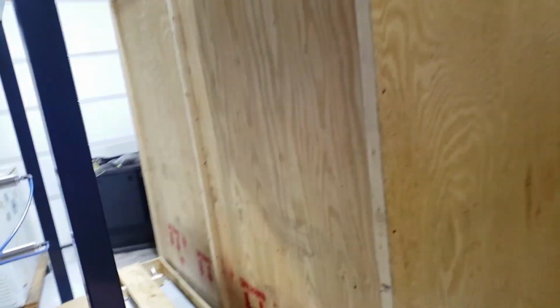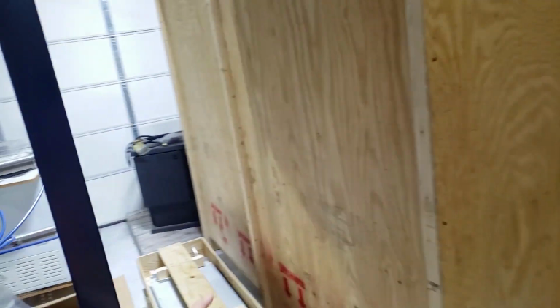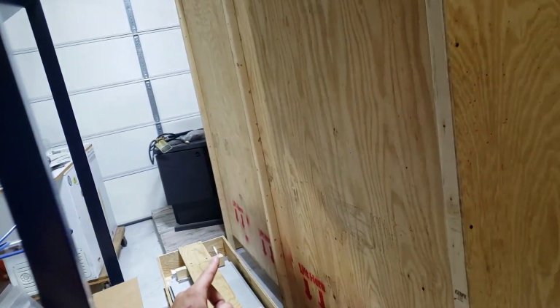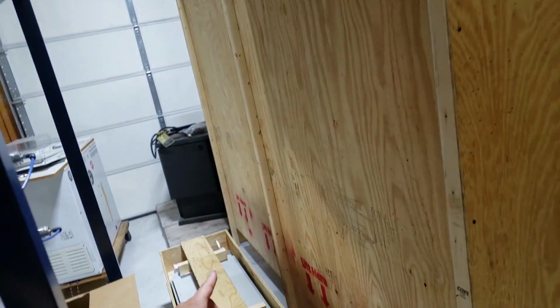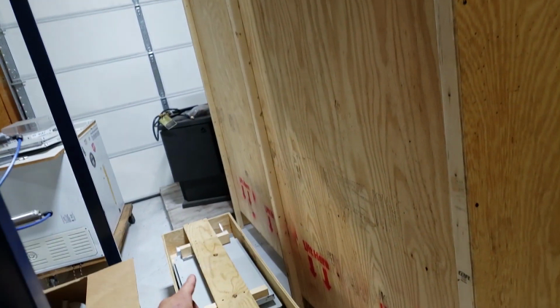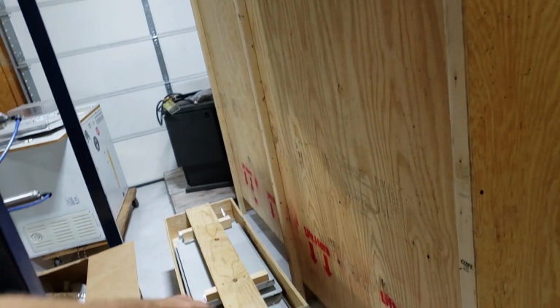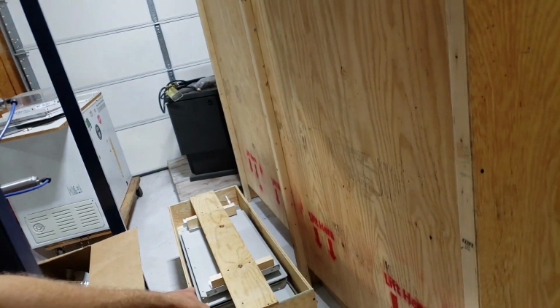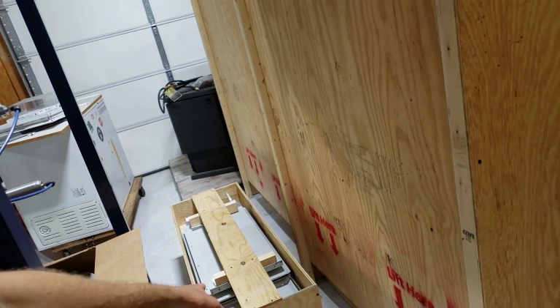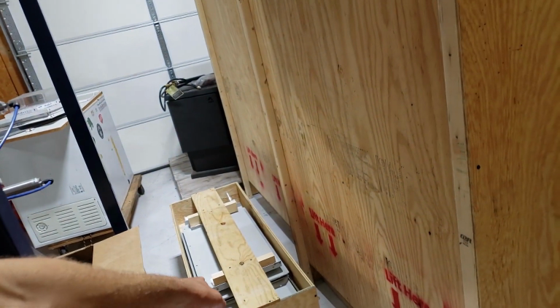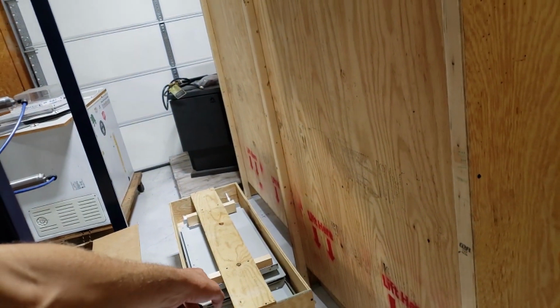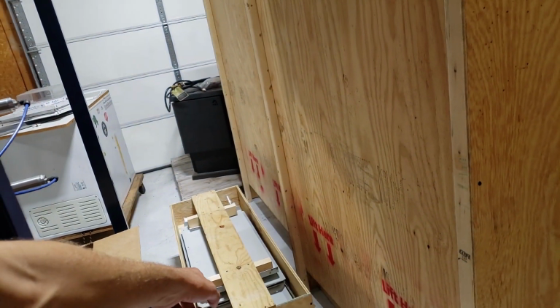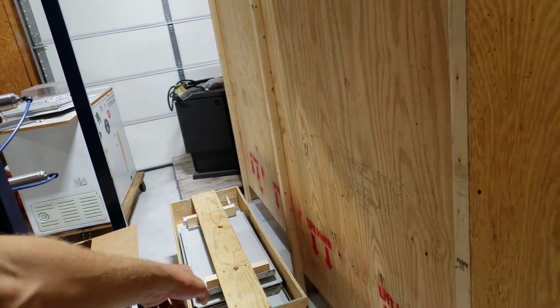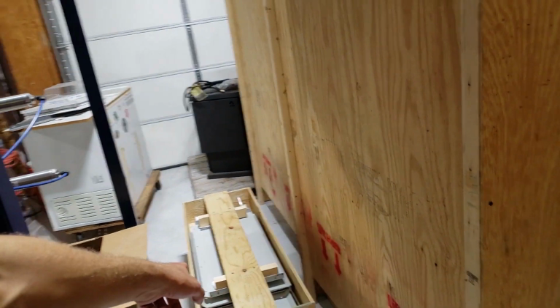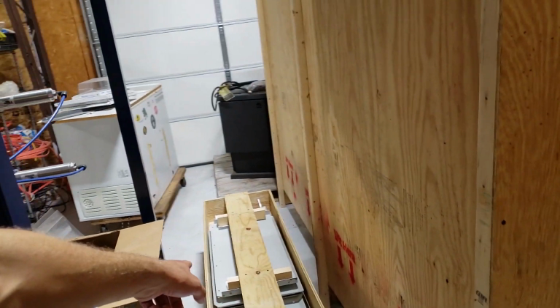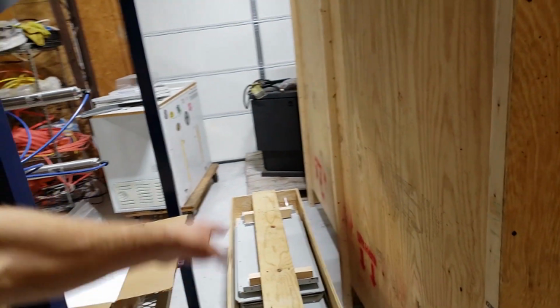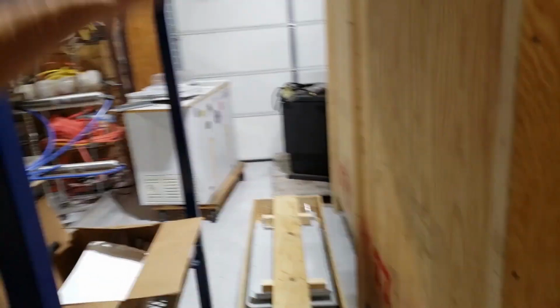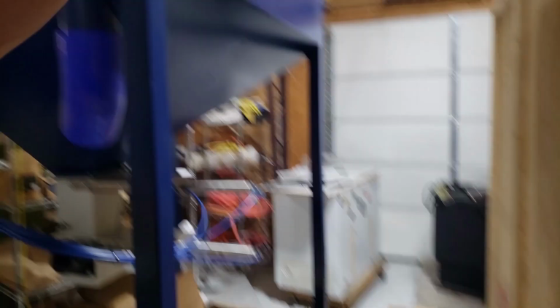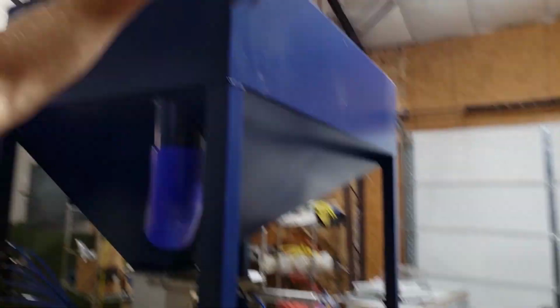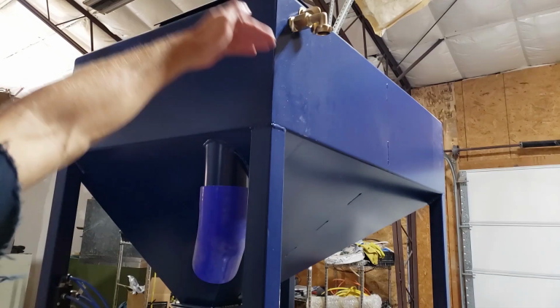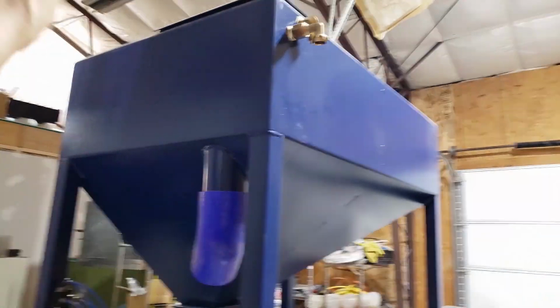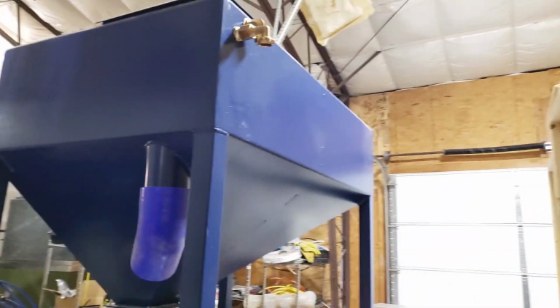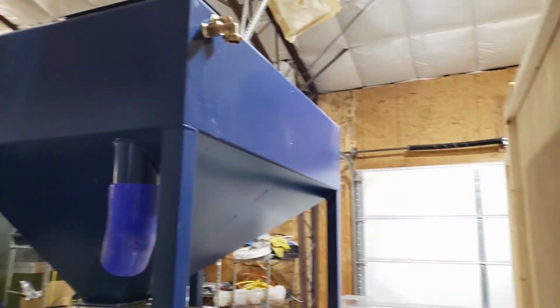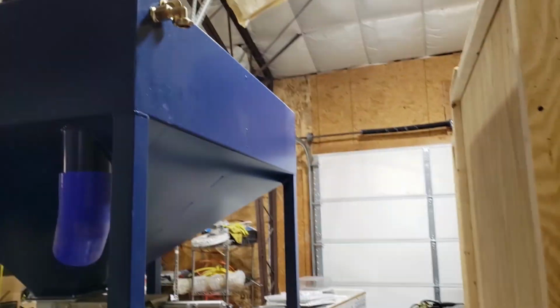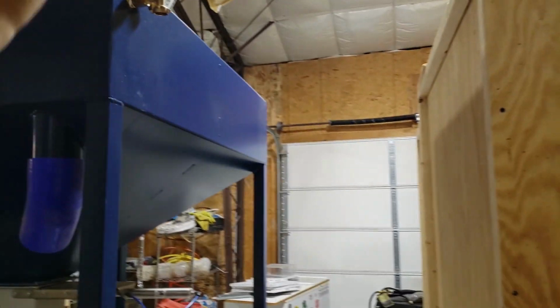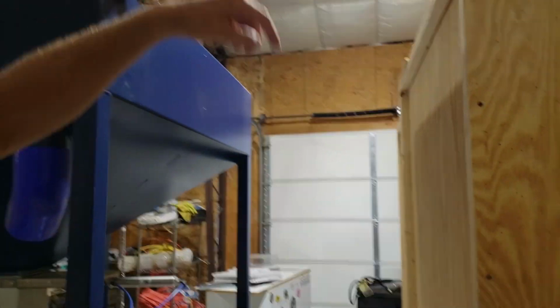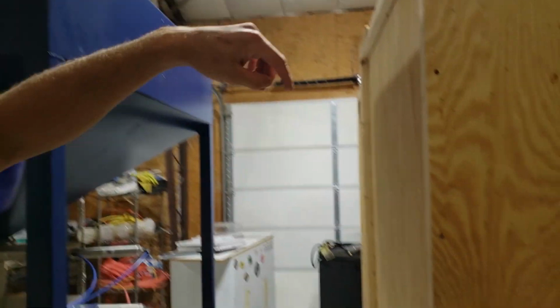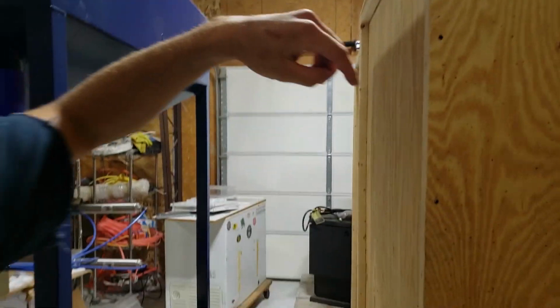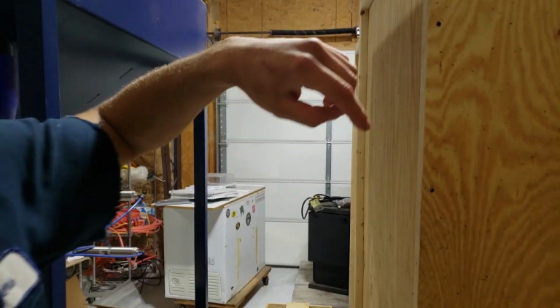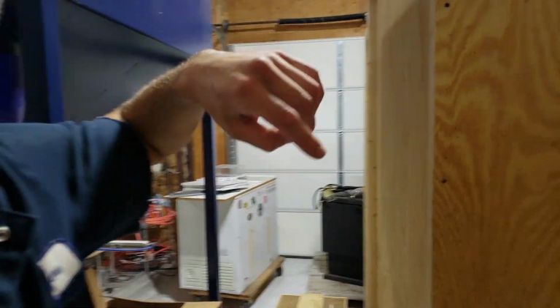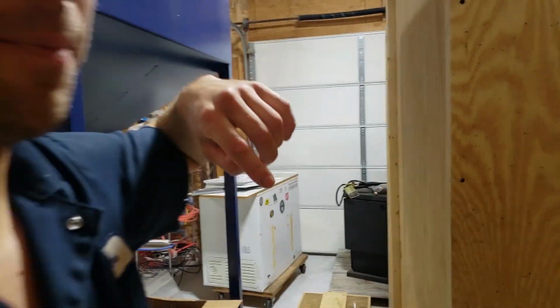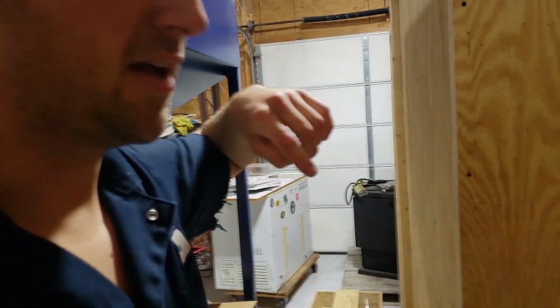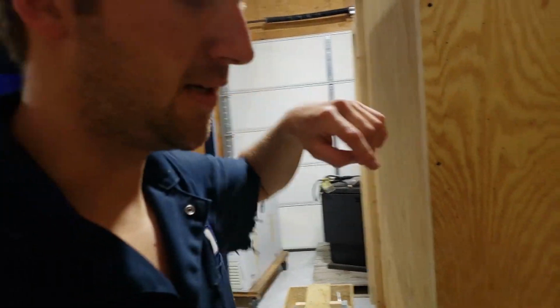We also have hopper extensions available for those that want a taller hopper for another two or three hundred pounds of capacity.